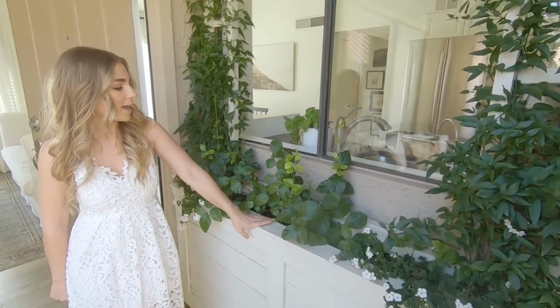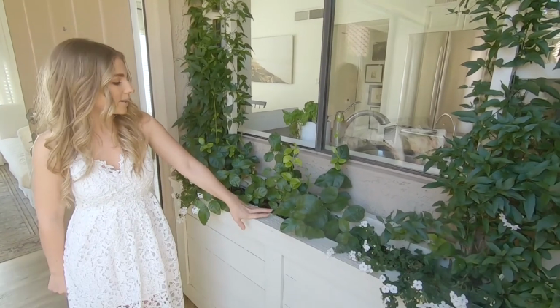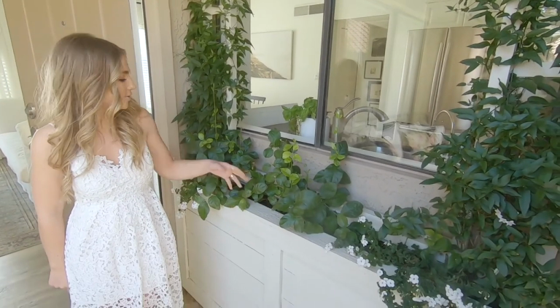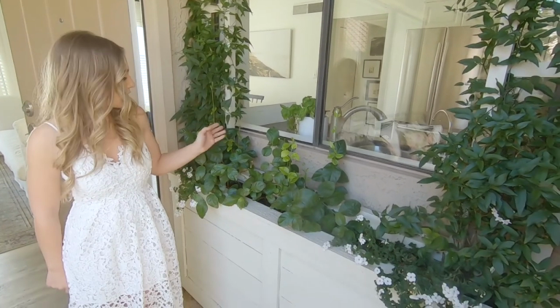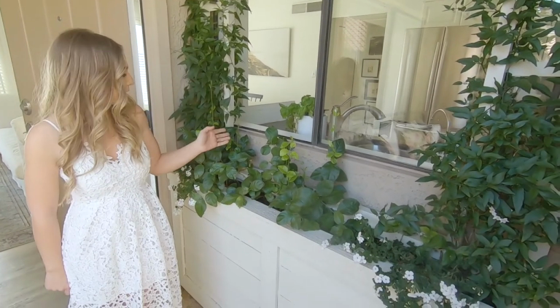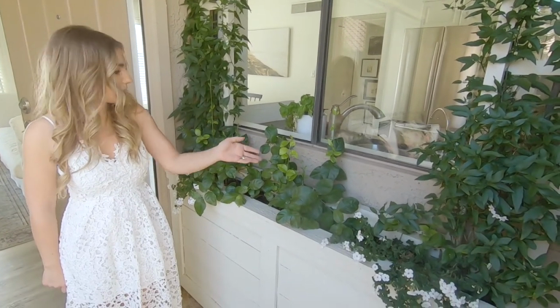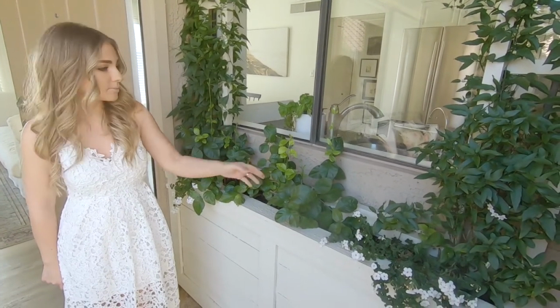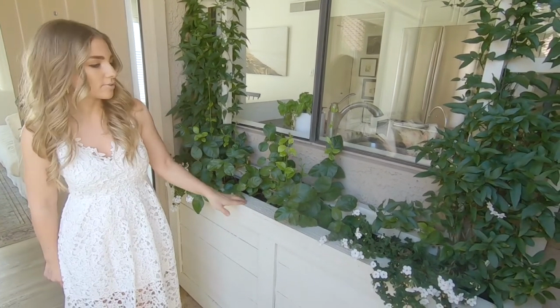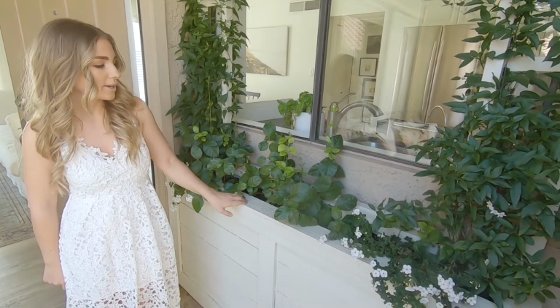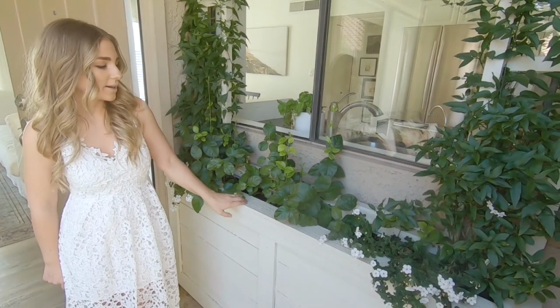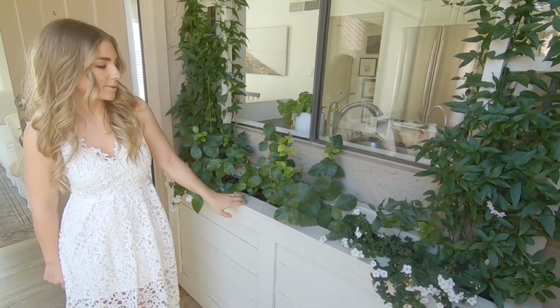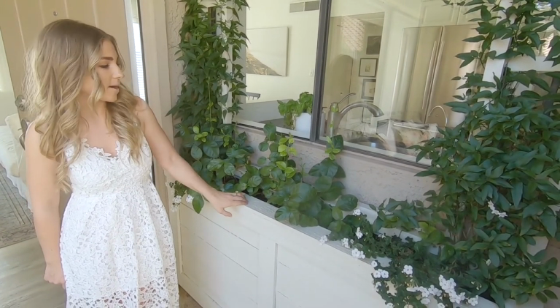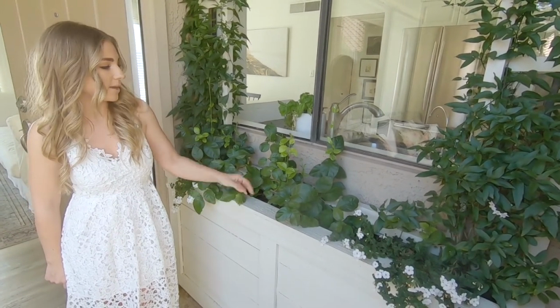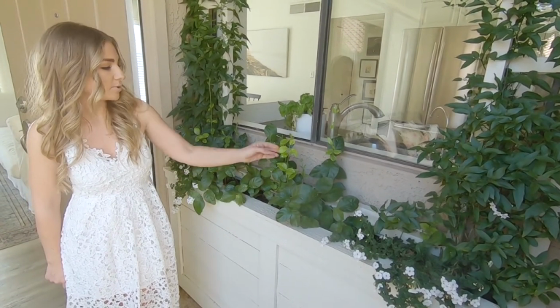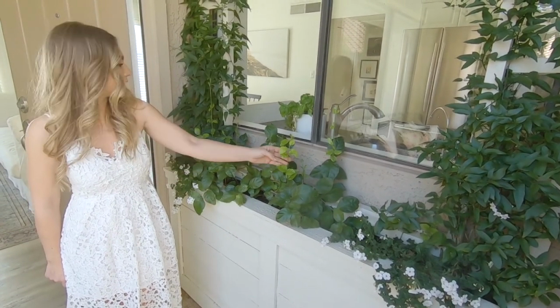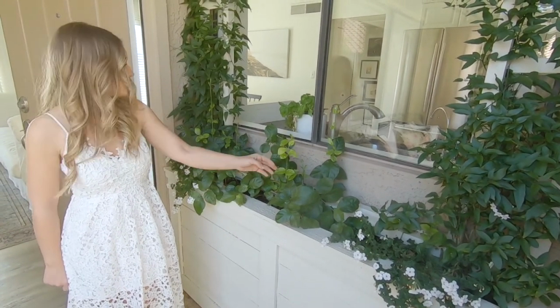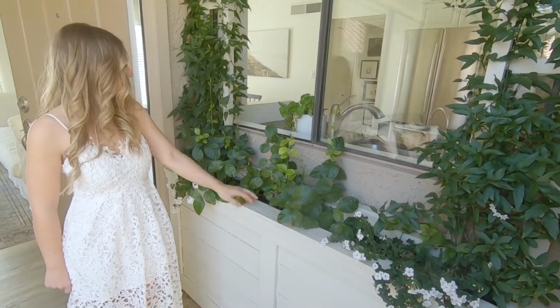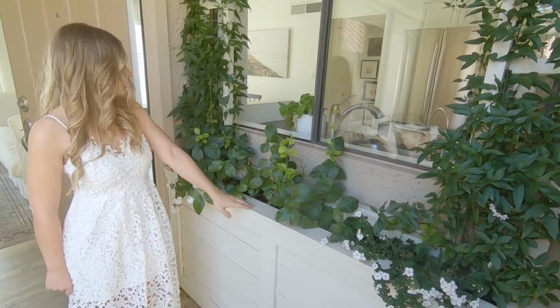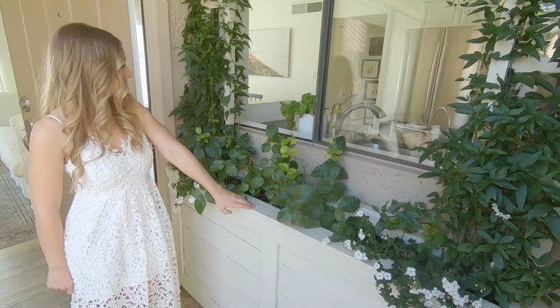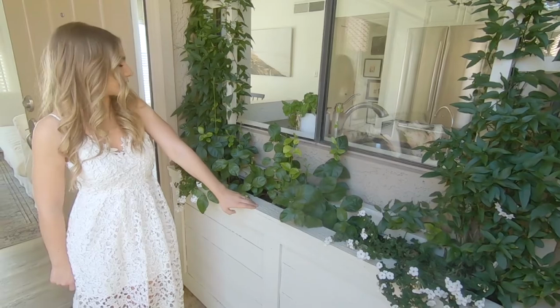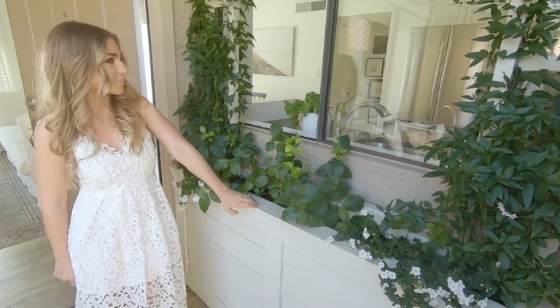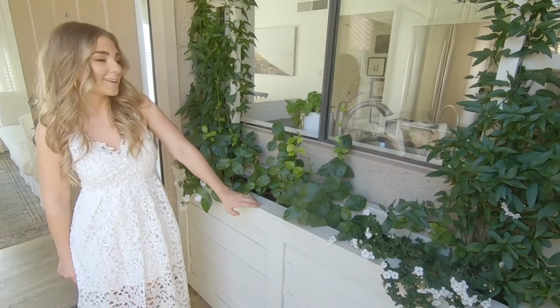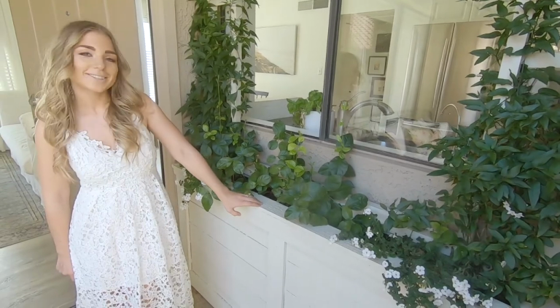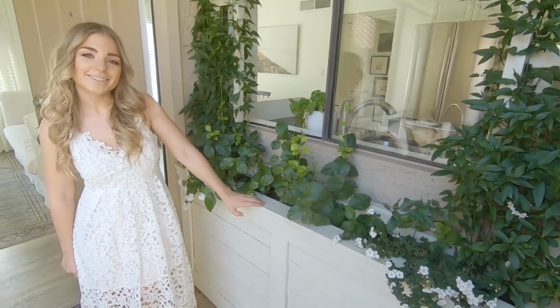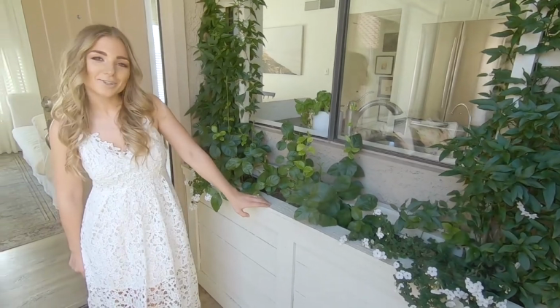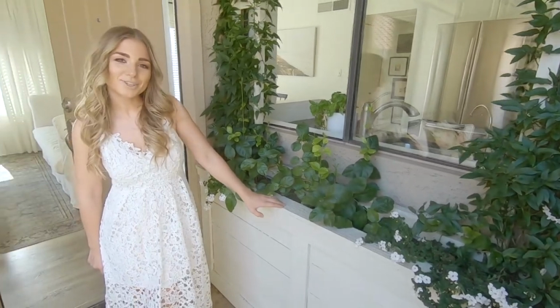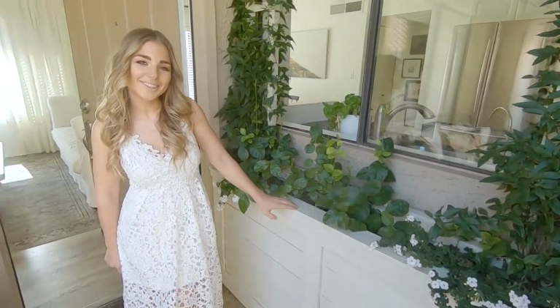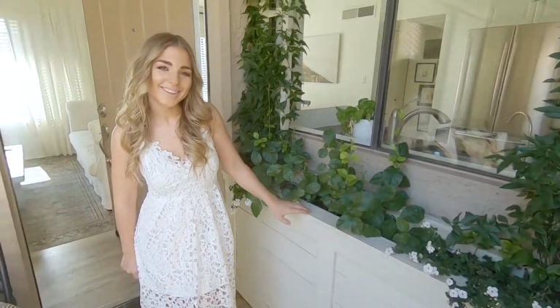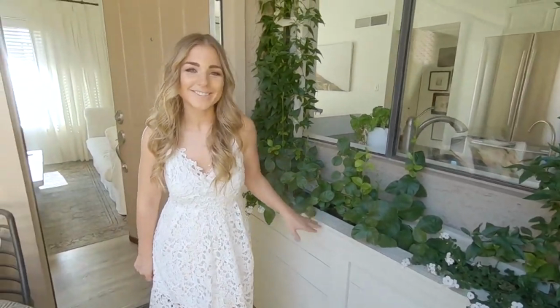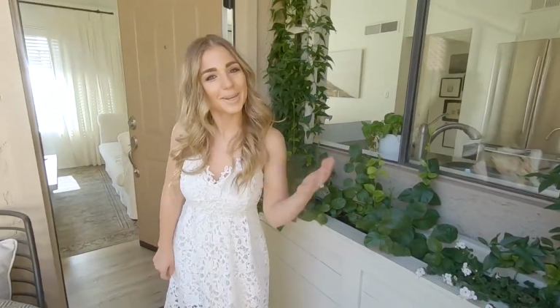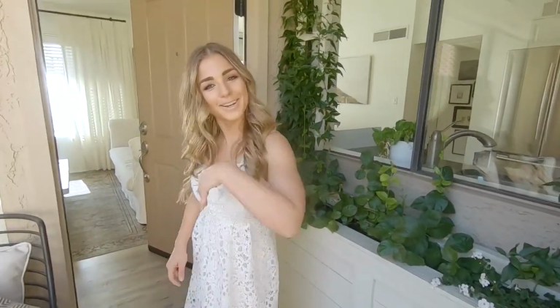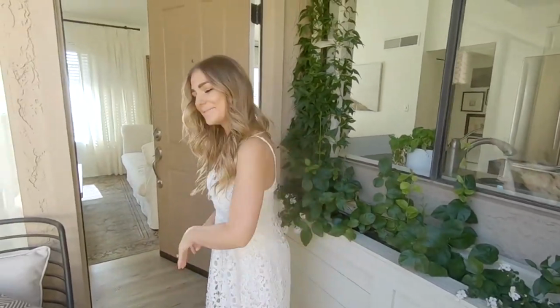I just built this little trellis on top as well. I love that it adds a little bit of greenery. I usually have my jasmine growing here — it's coming into bloom right now, as you can see. So come on in.